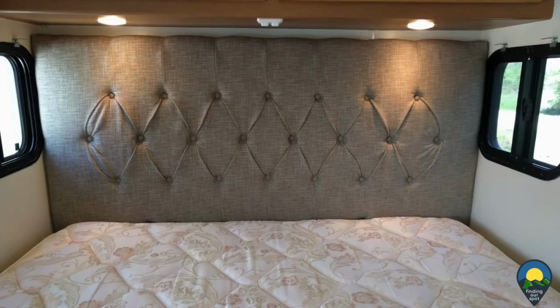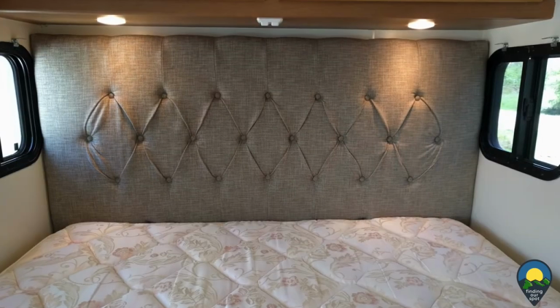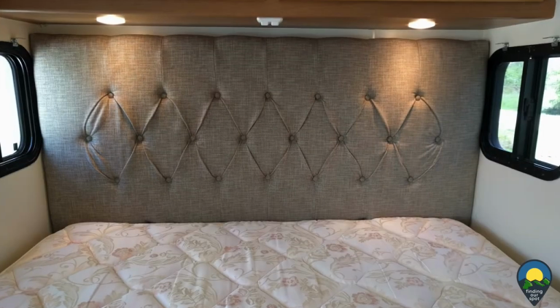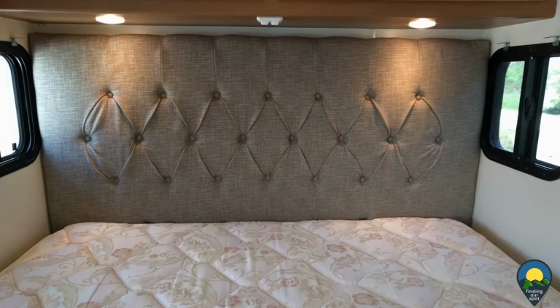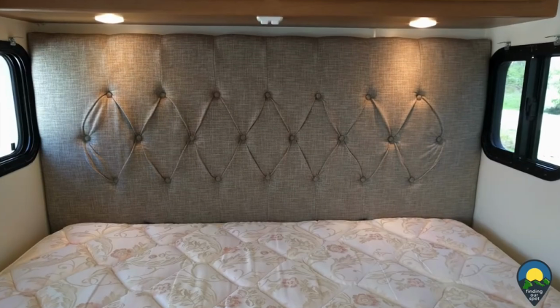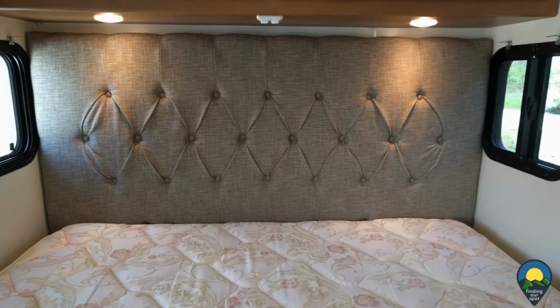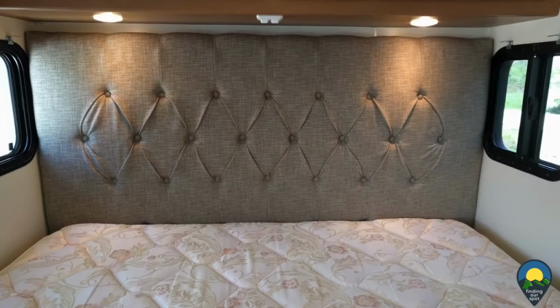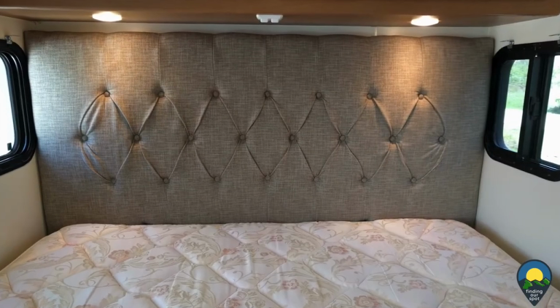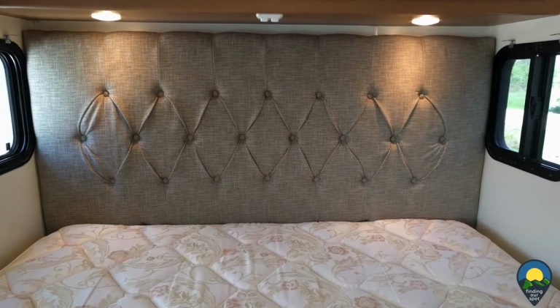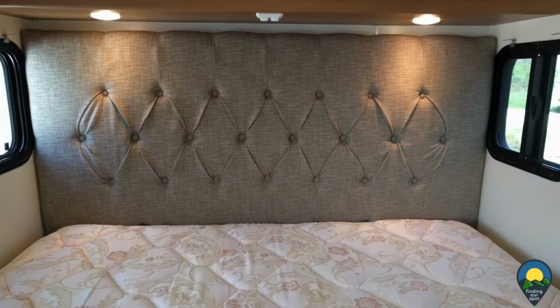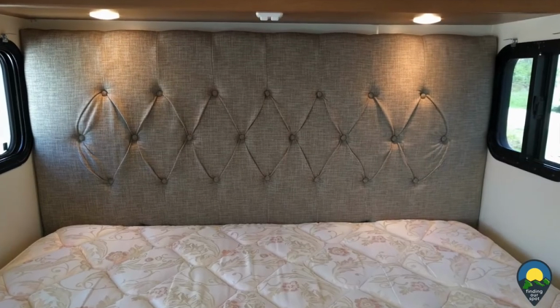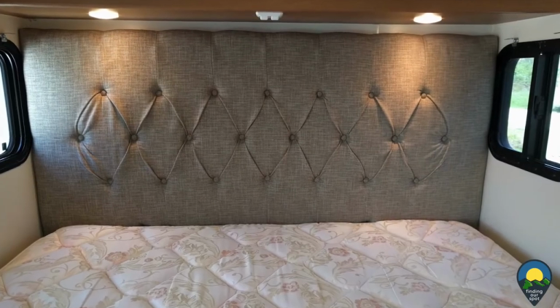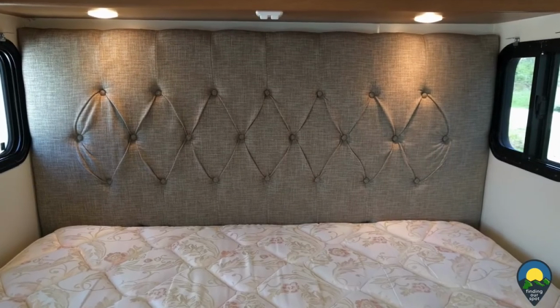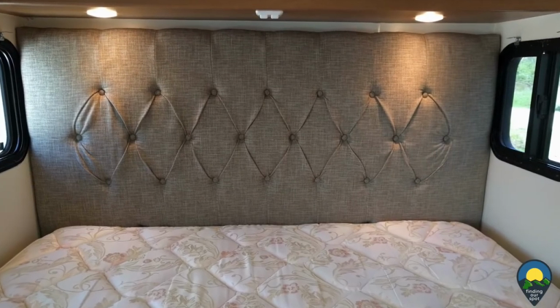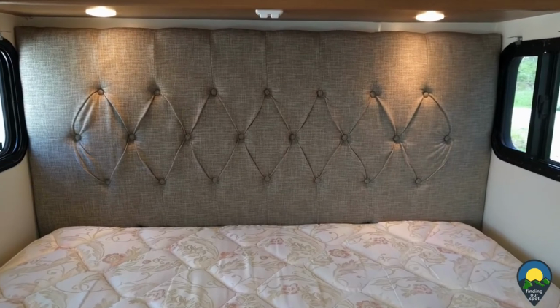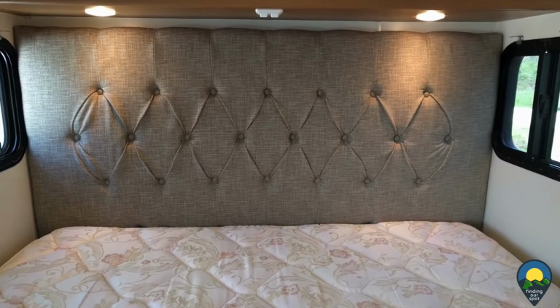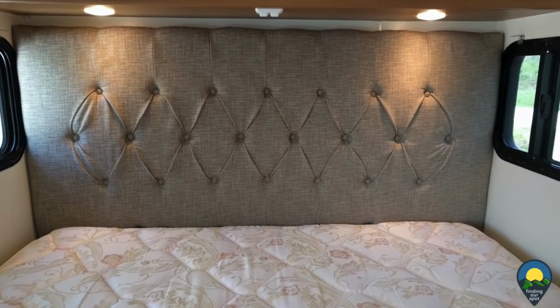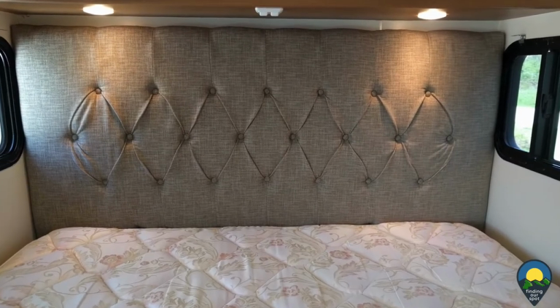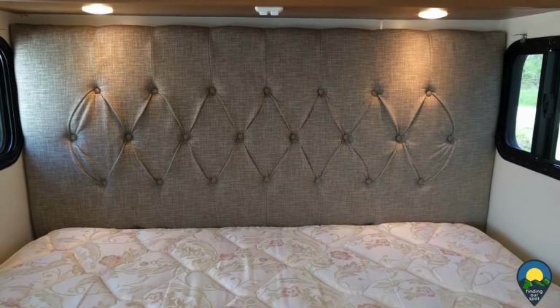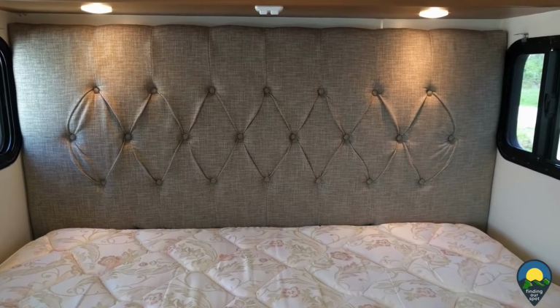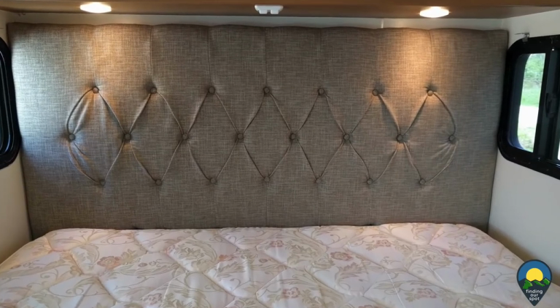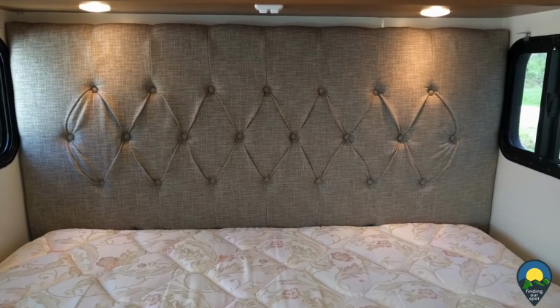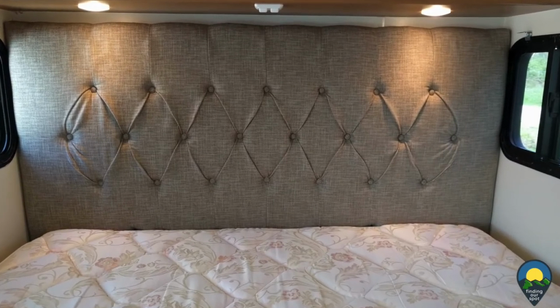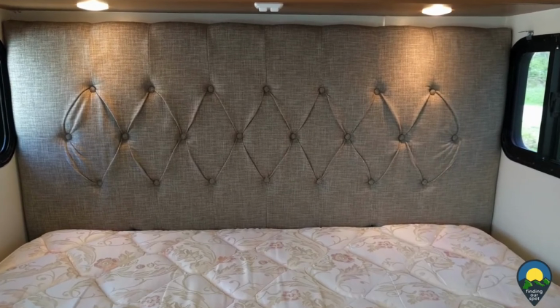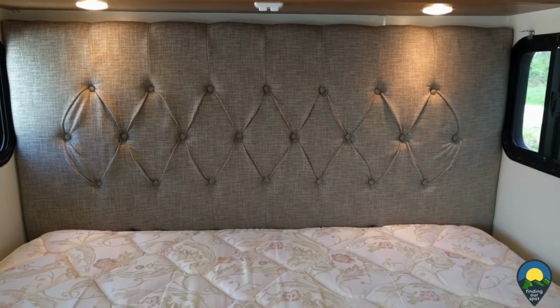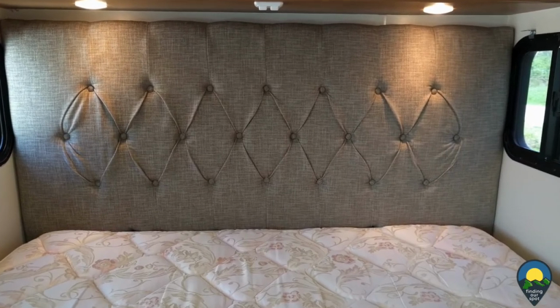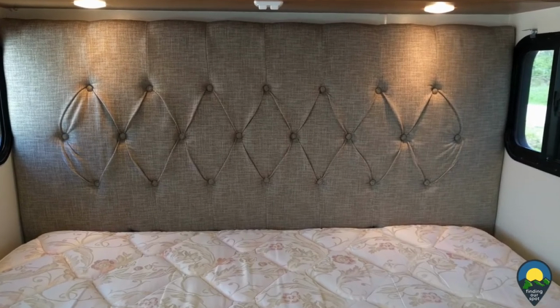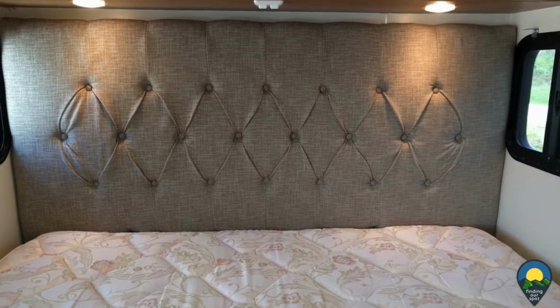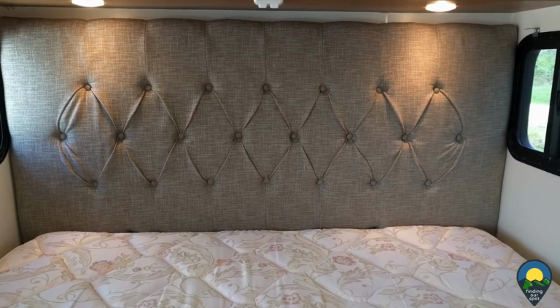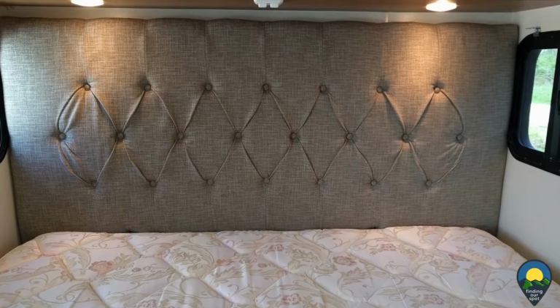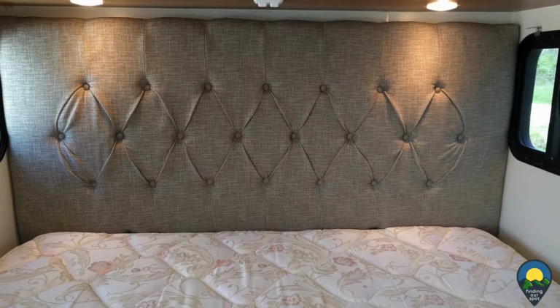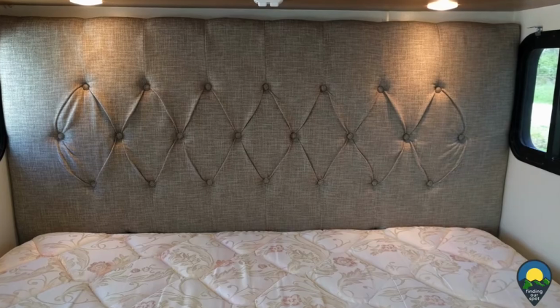And here it is with the mattress installed. It was a perfect fit — I wouldn't have asked for anything better.